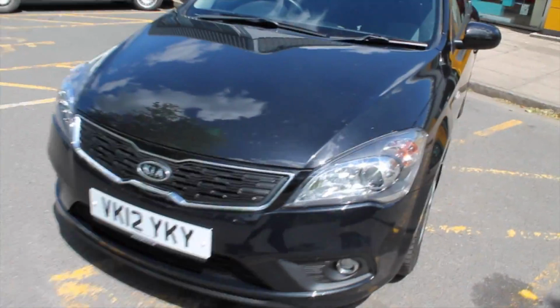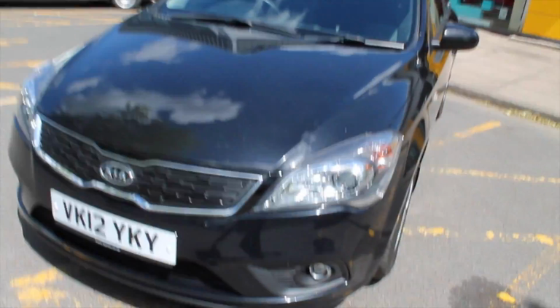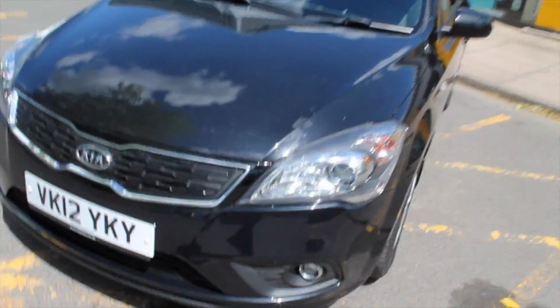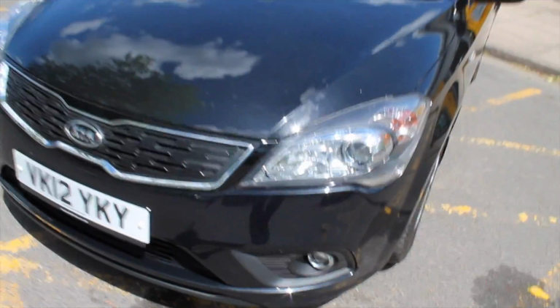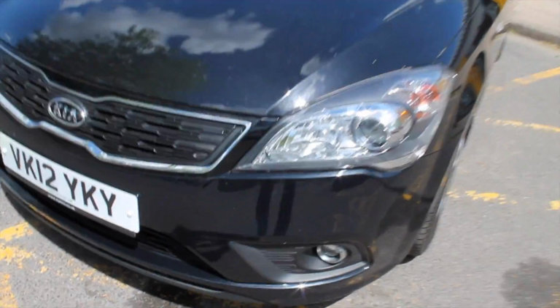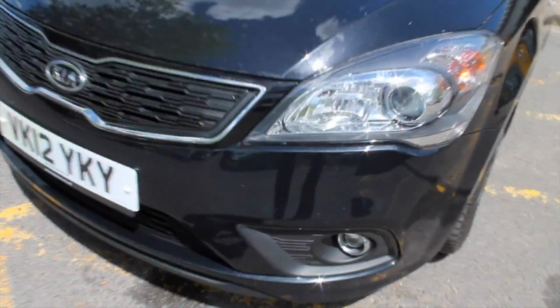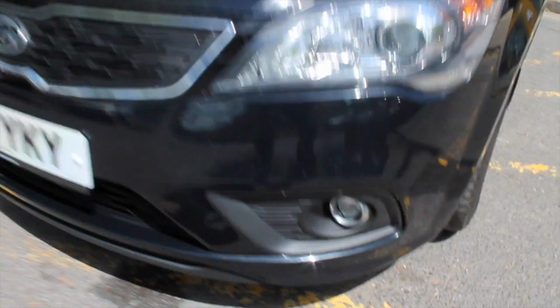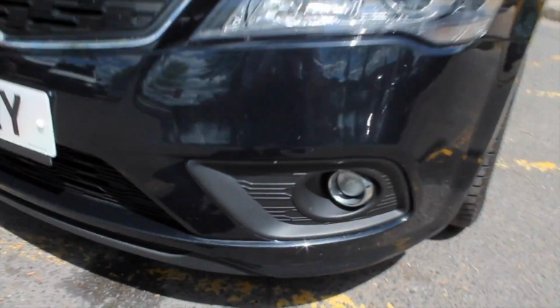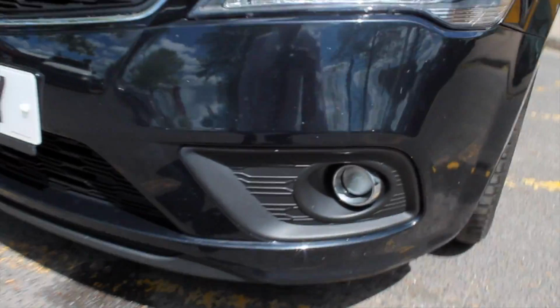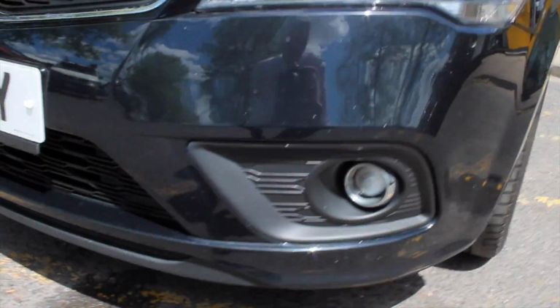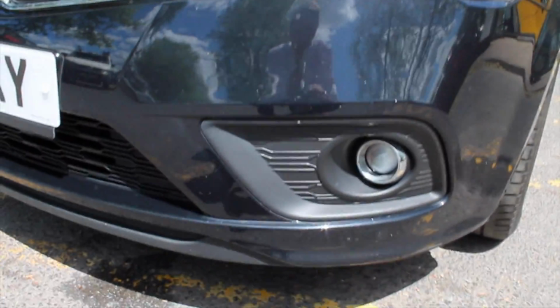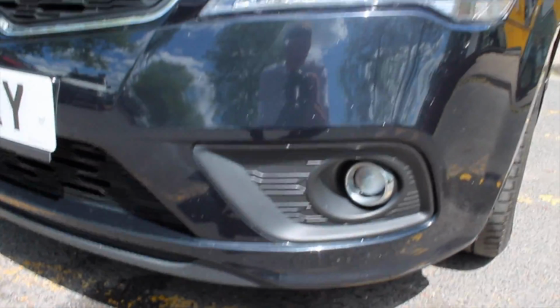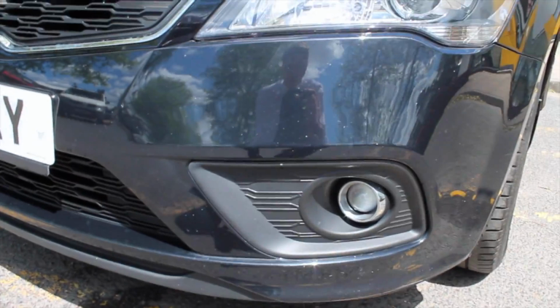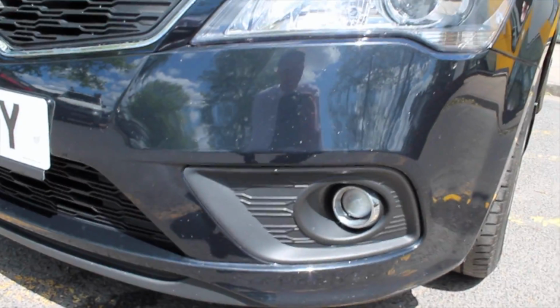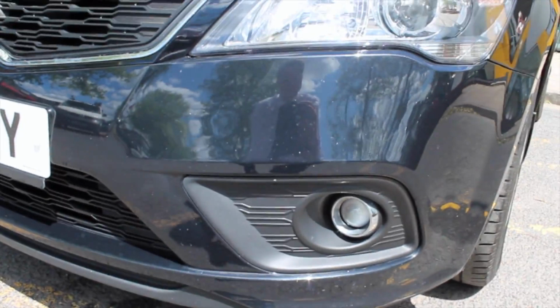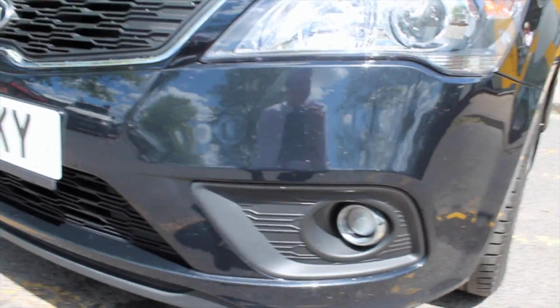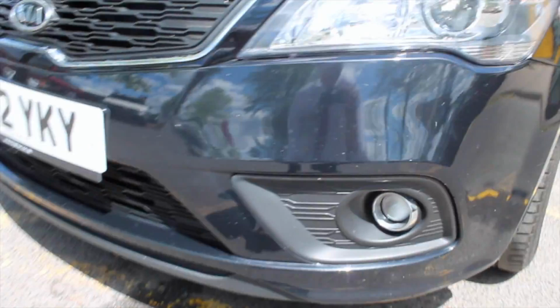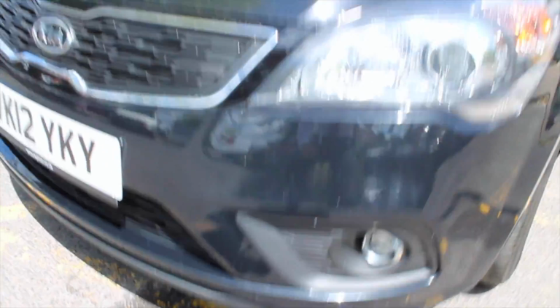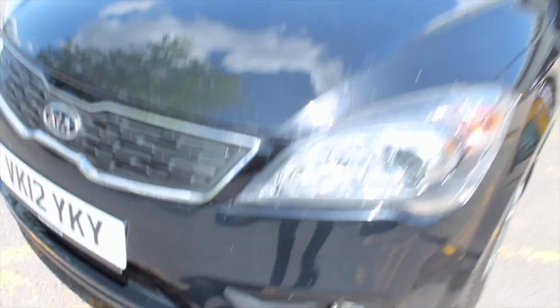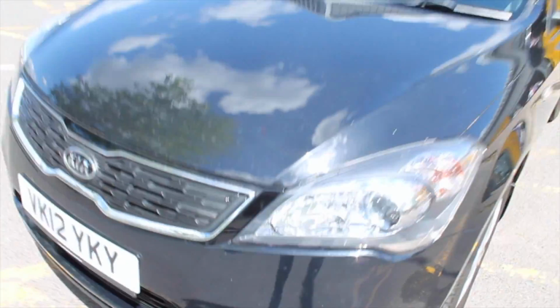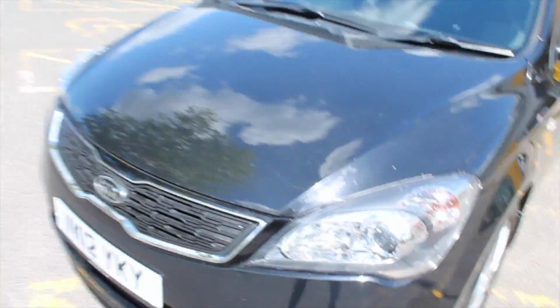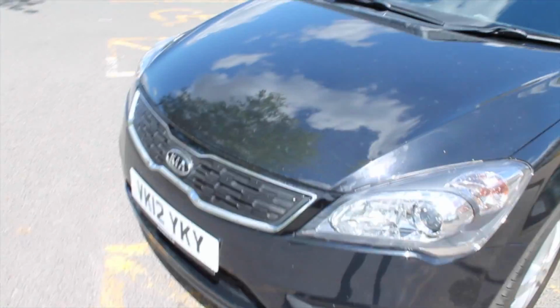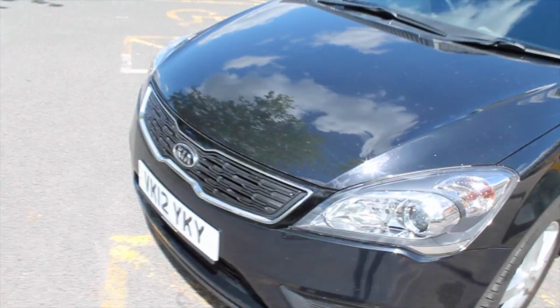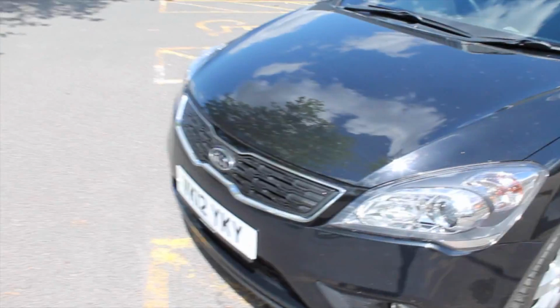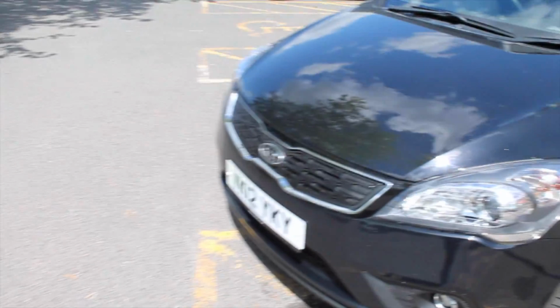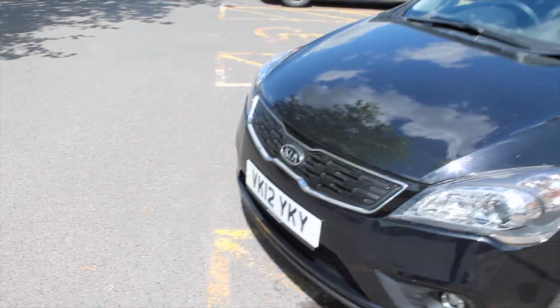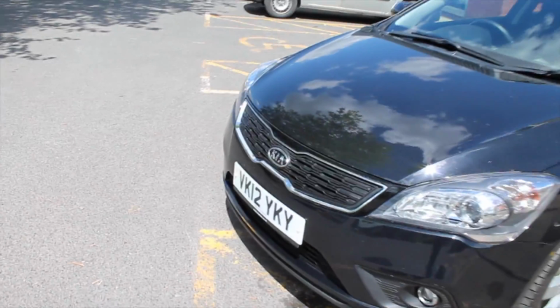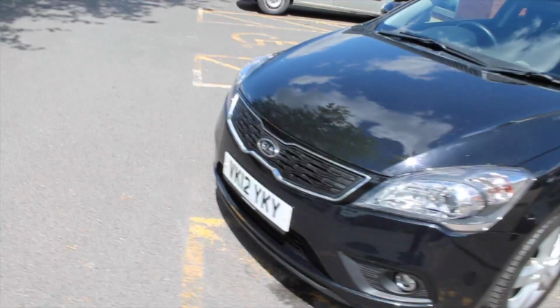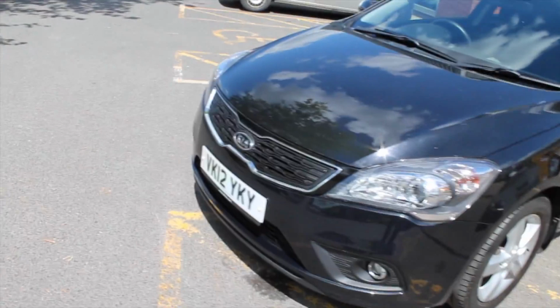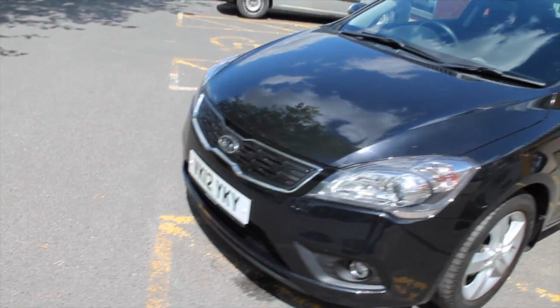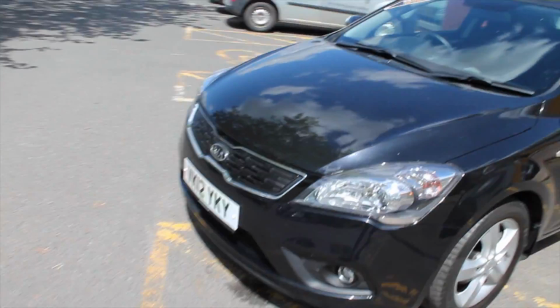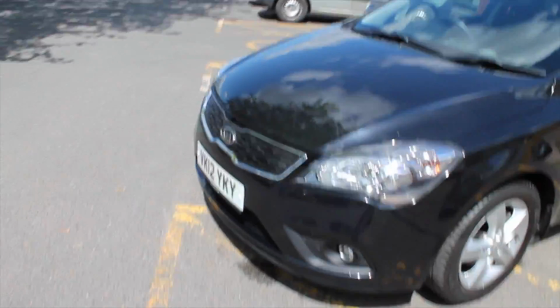Now the Proceed also has front fog lights located at the bottom of the bumper, which just makes it much more visible when there's lots of fog around.